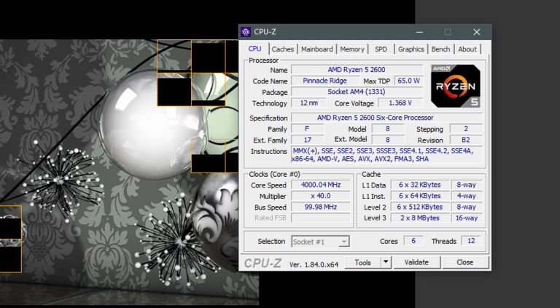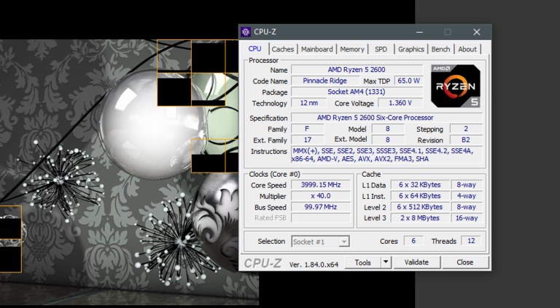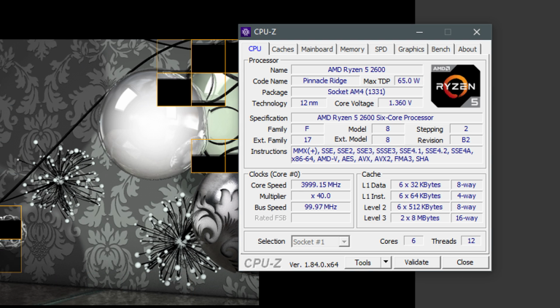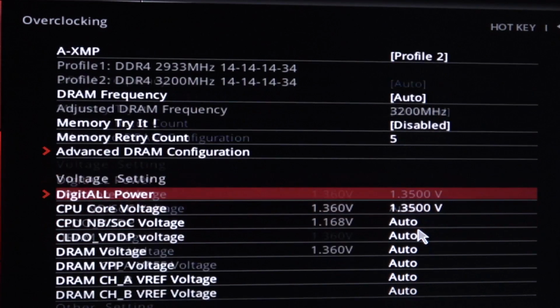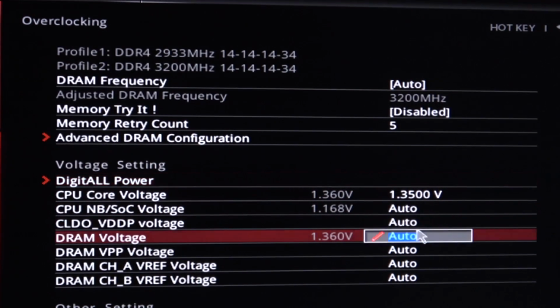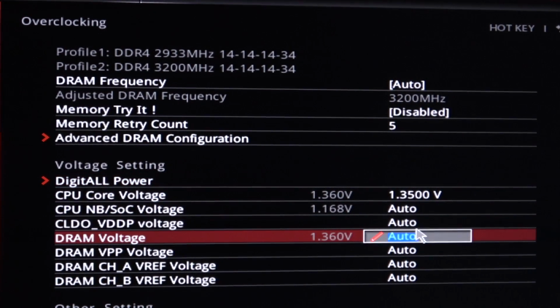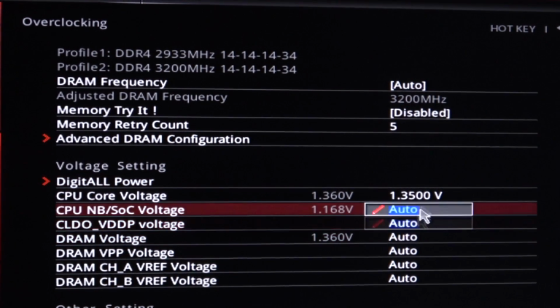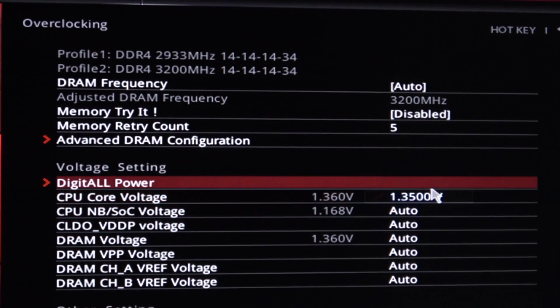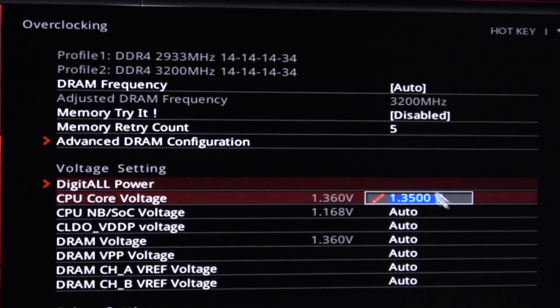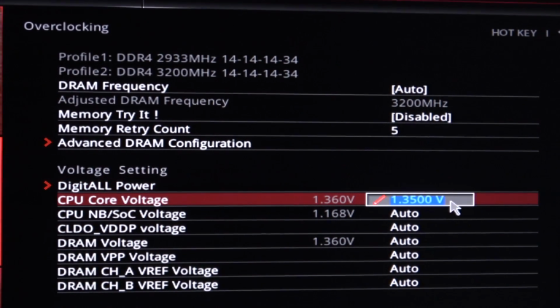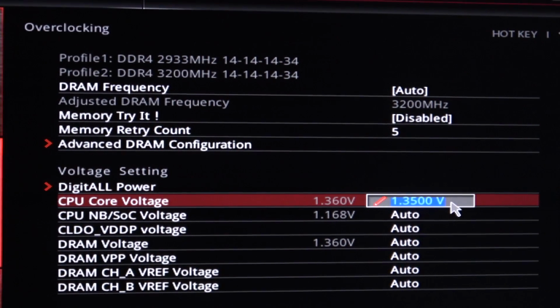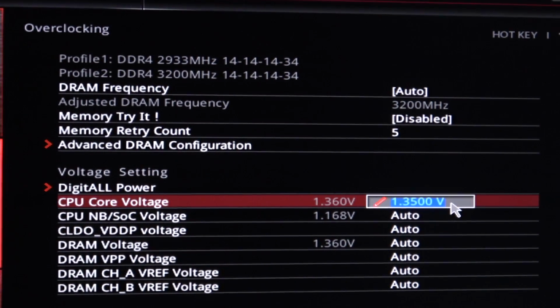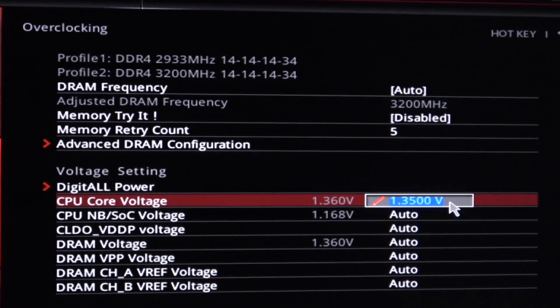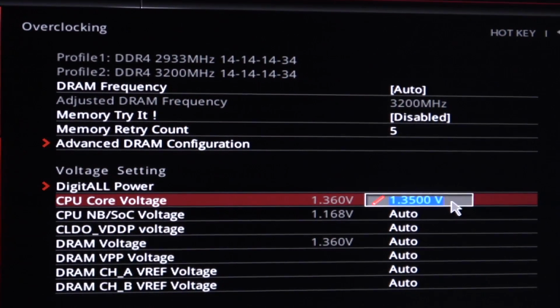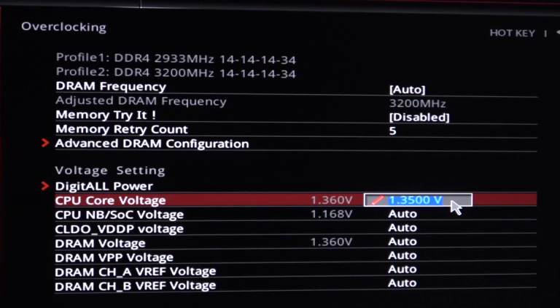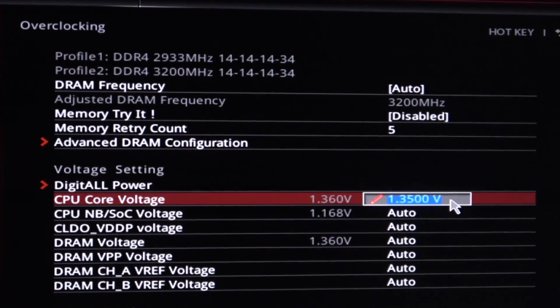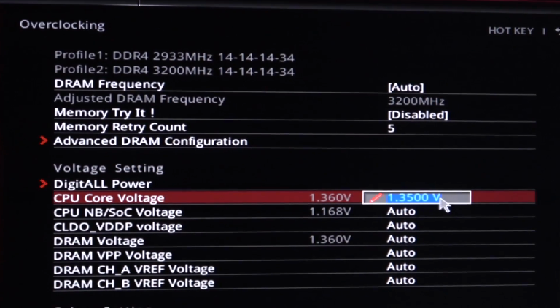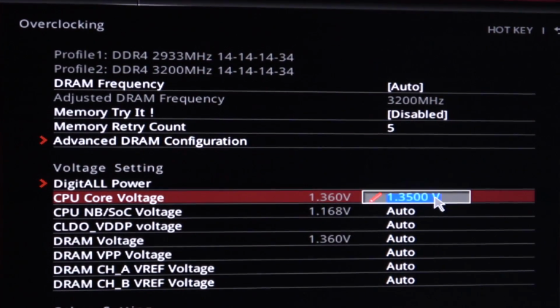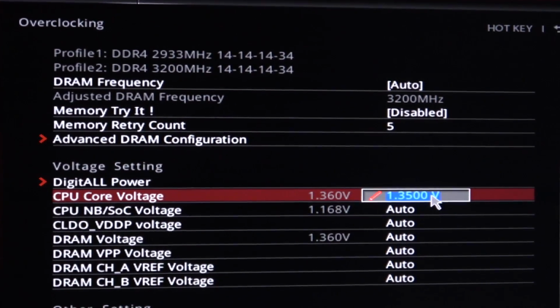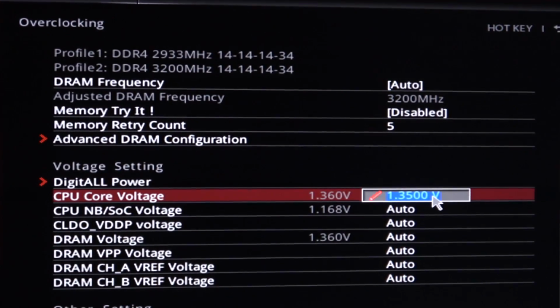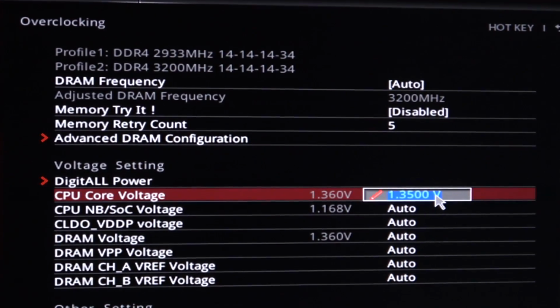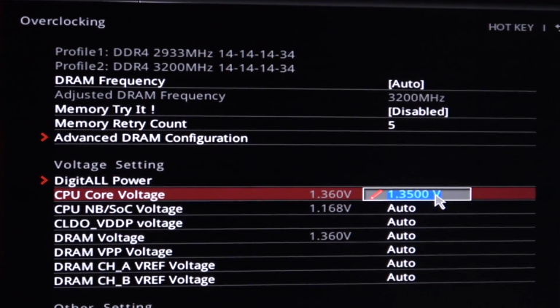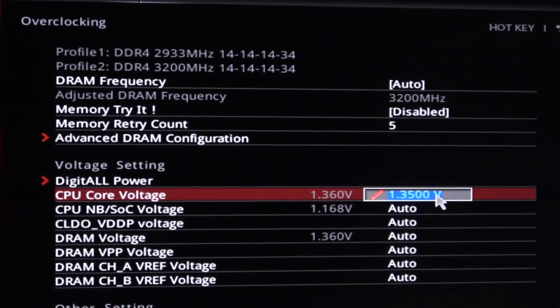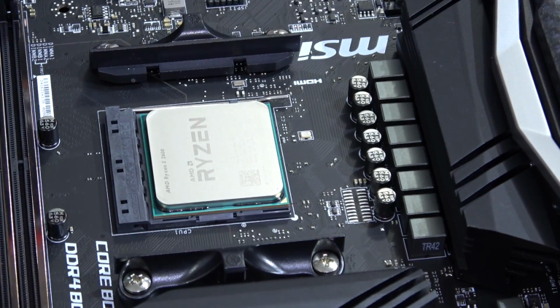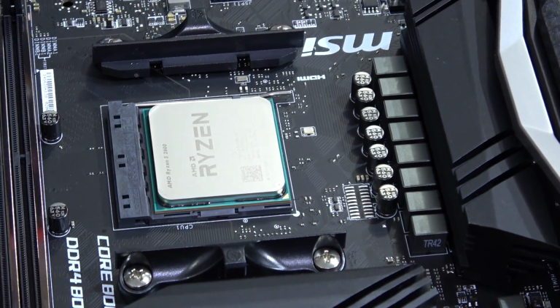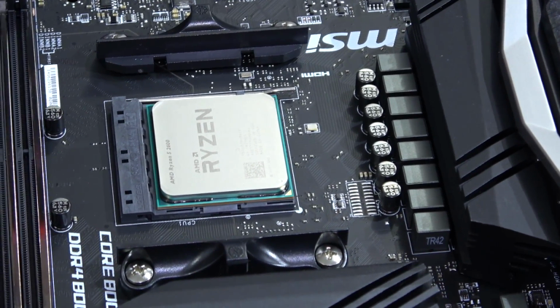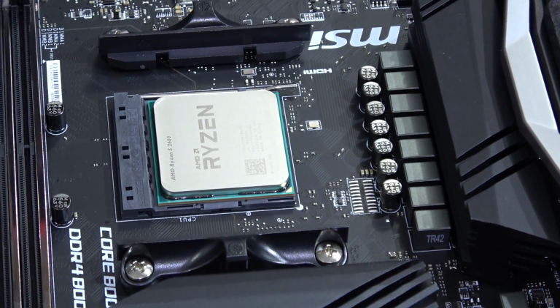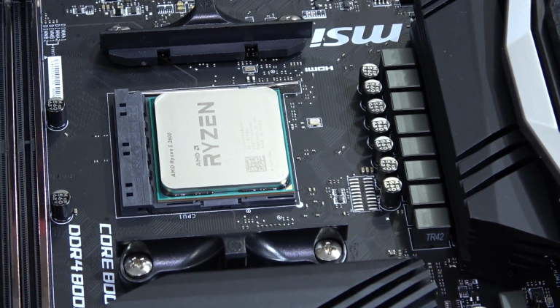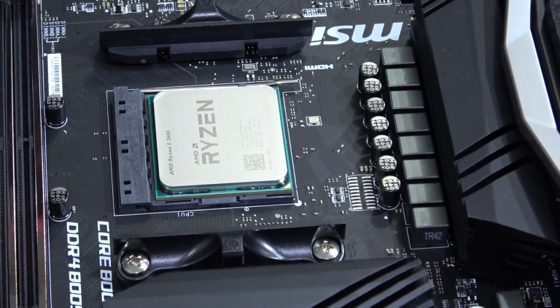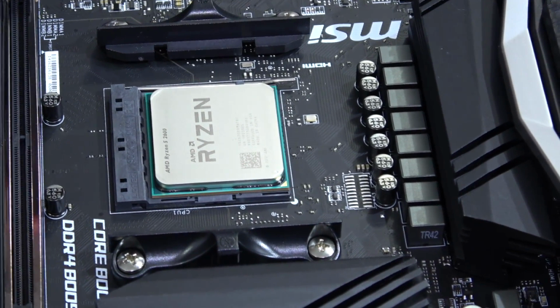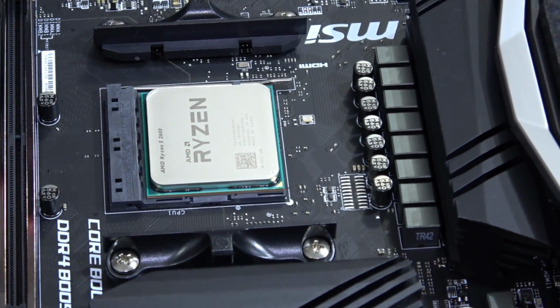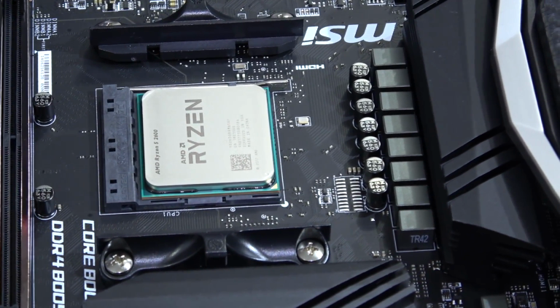Increasing the SOC voltage didn't really help either, so I left it untouched. But now, let's get those benchmarks in.